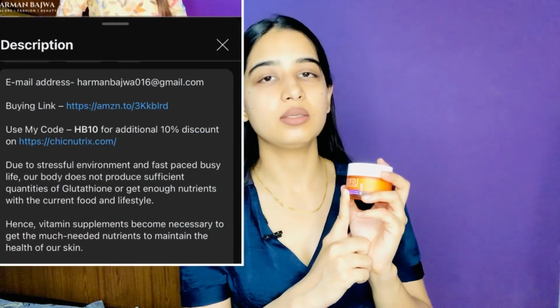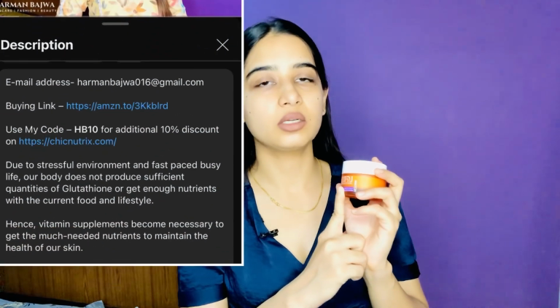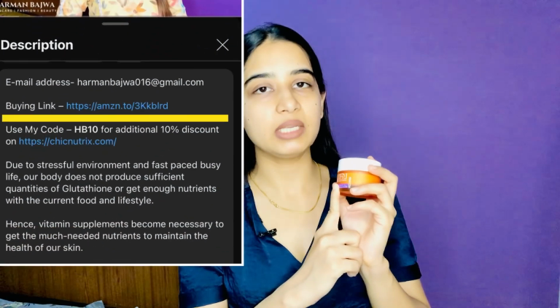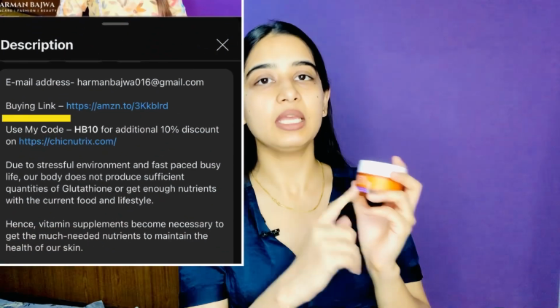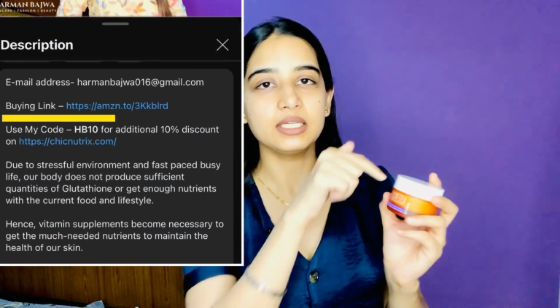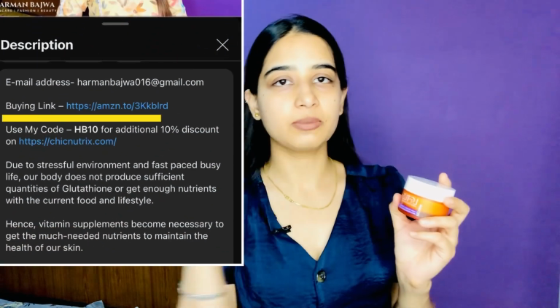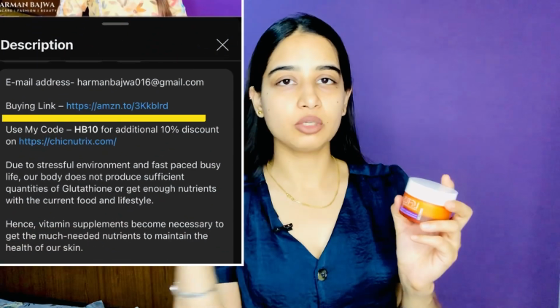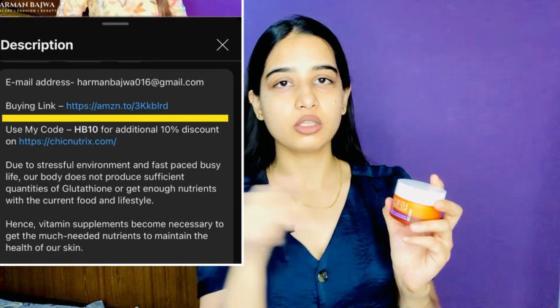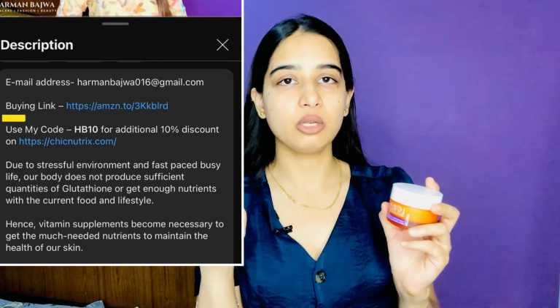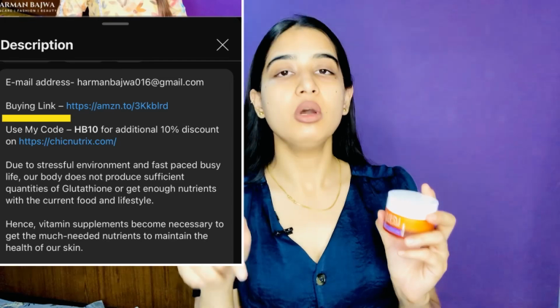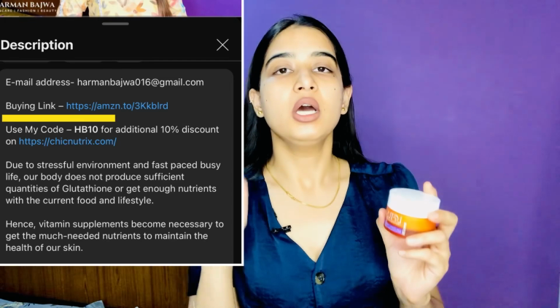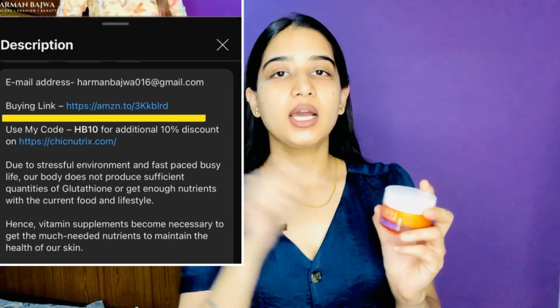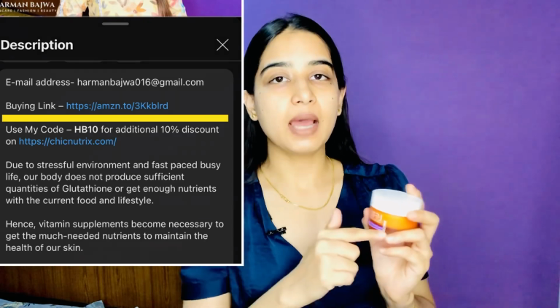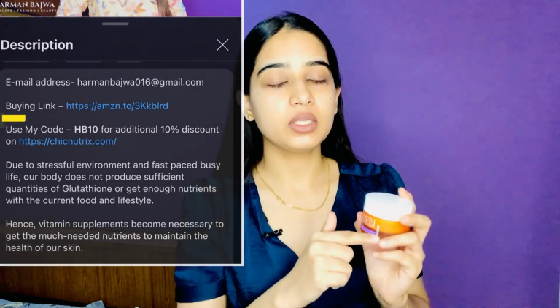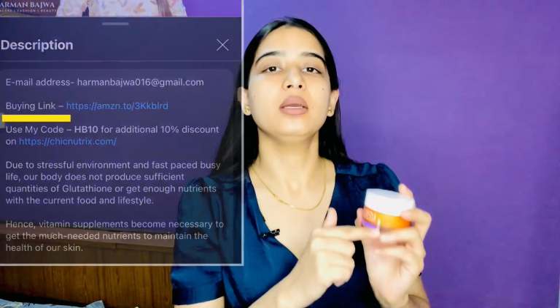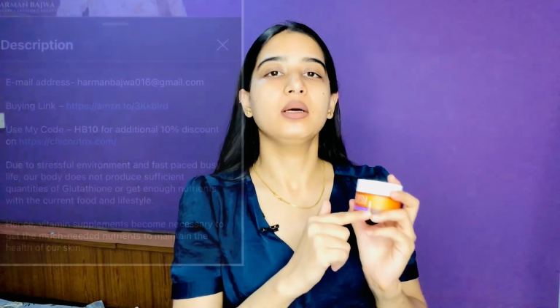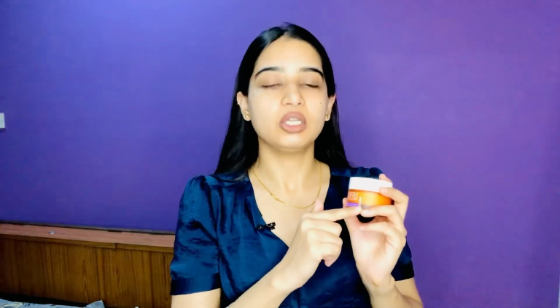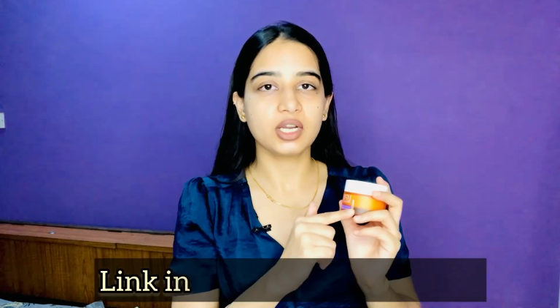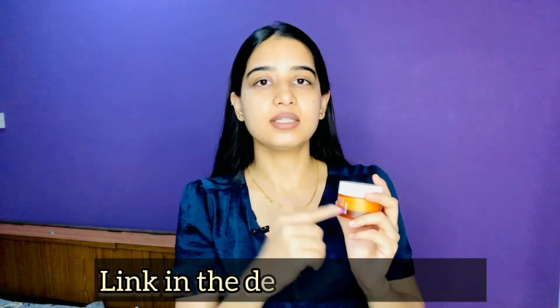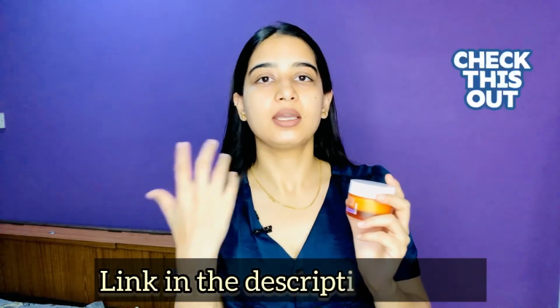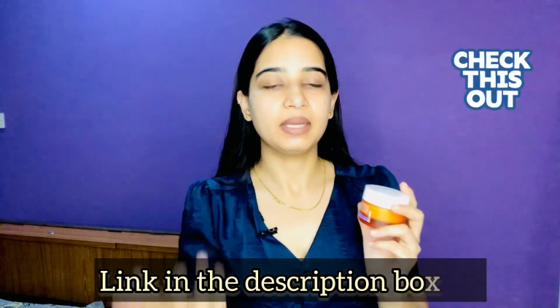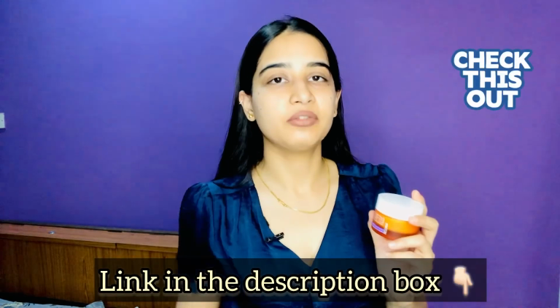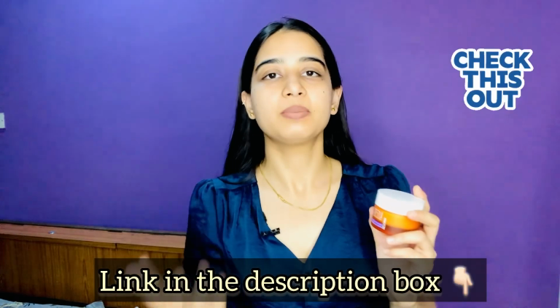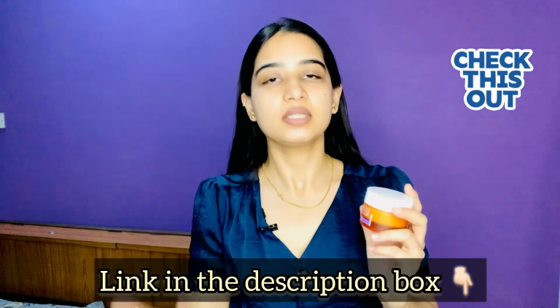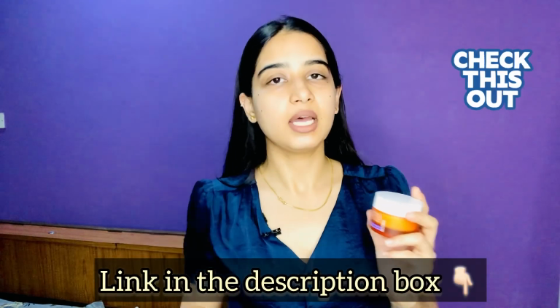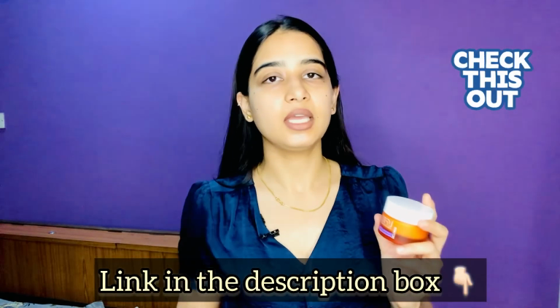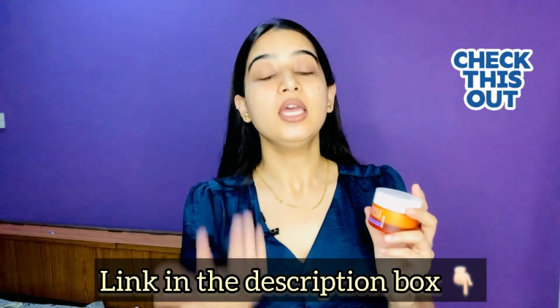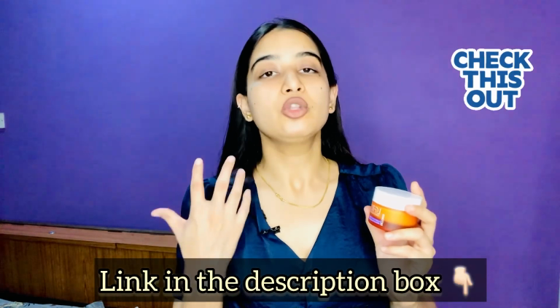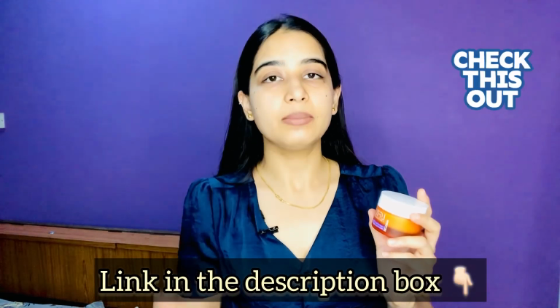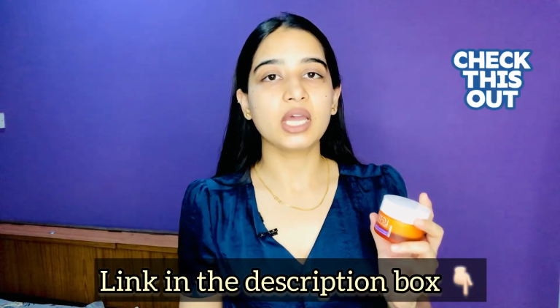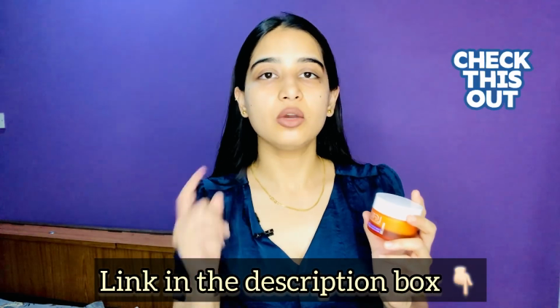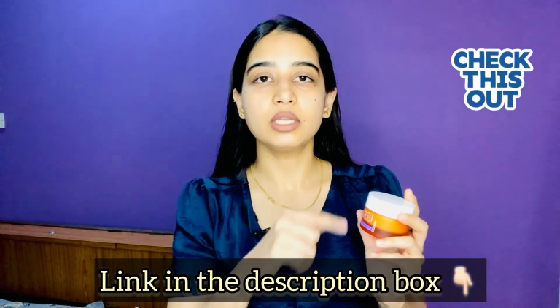If you like this moisturizer, you can purchase it using that link.